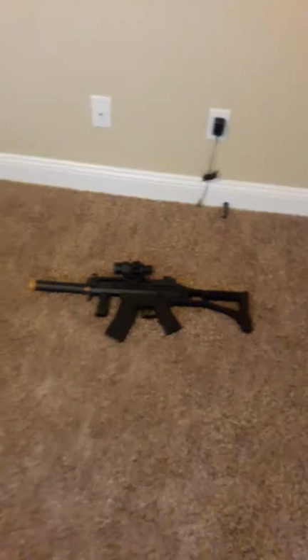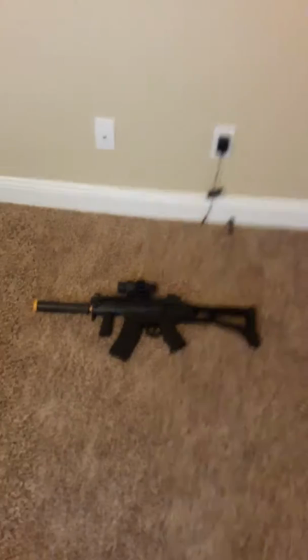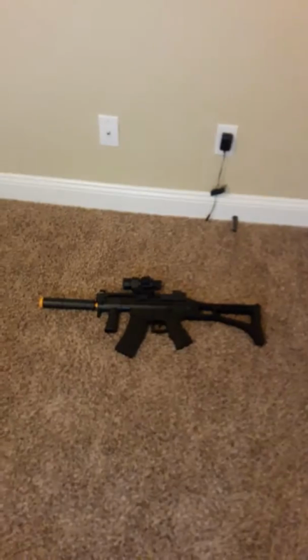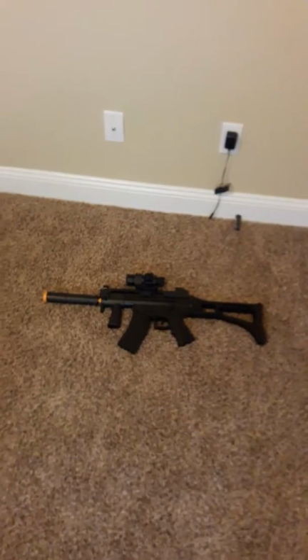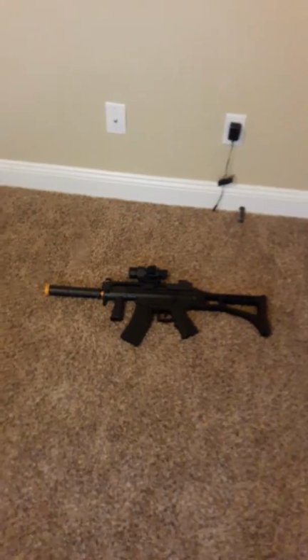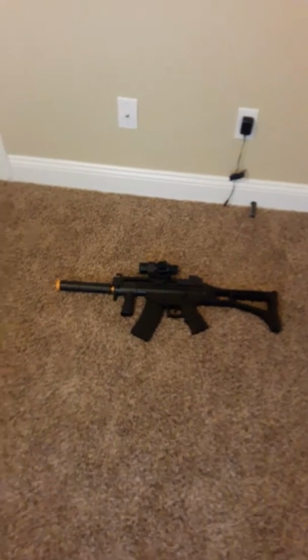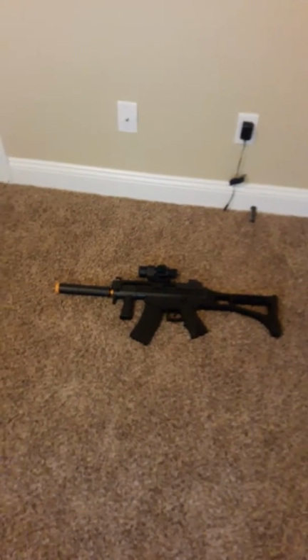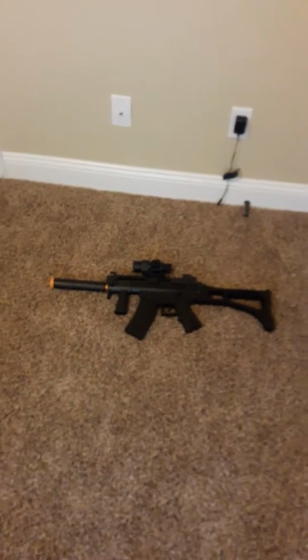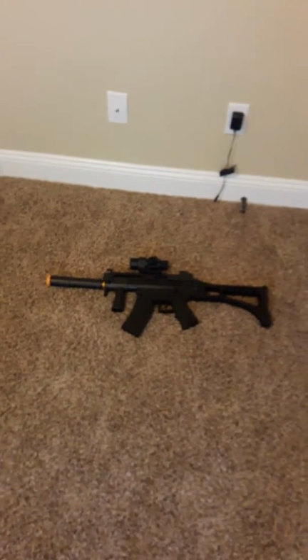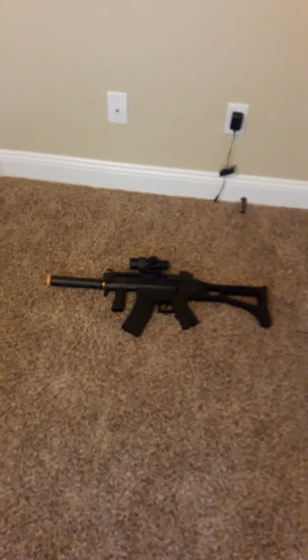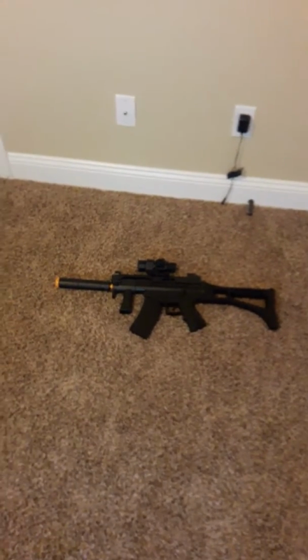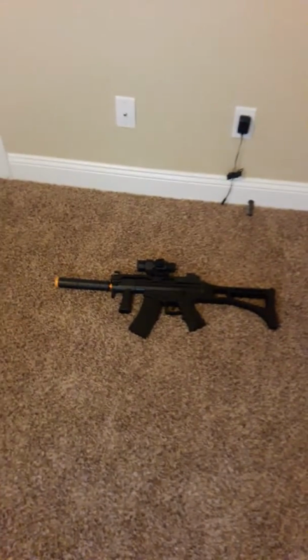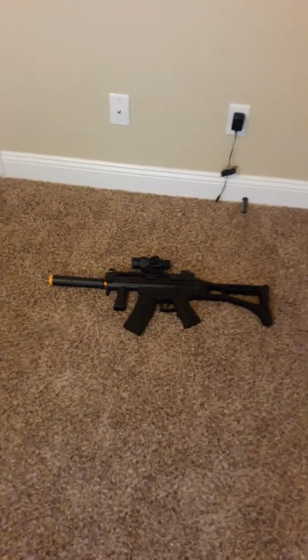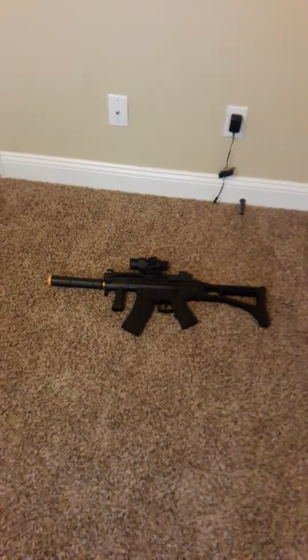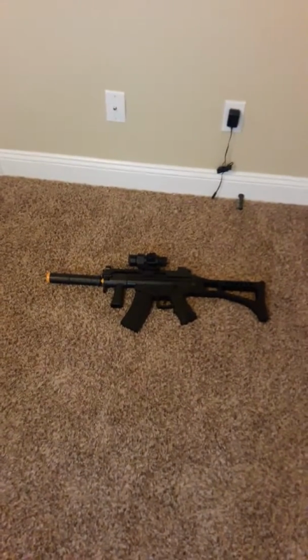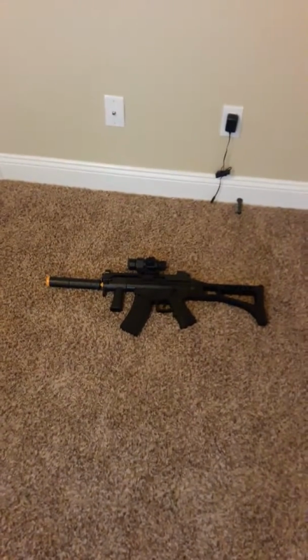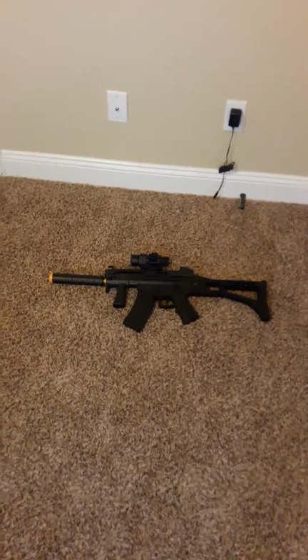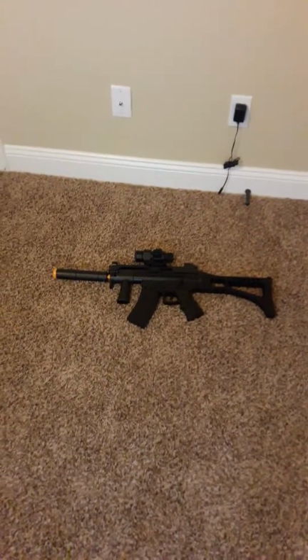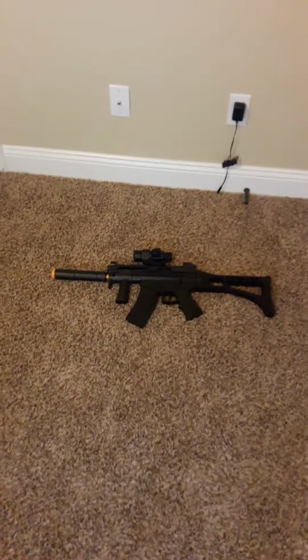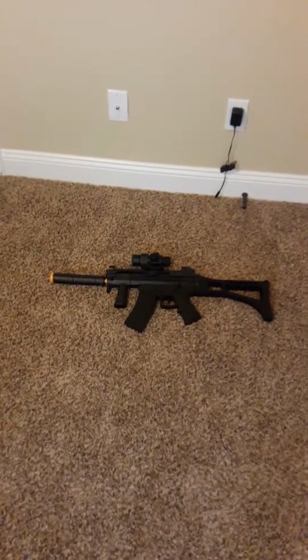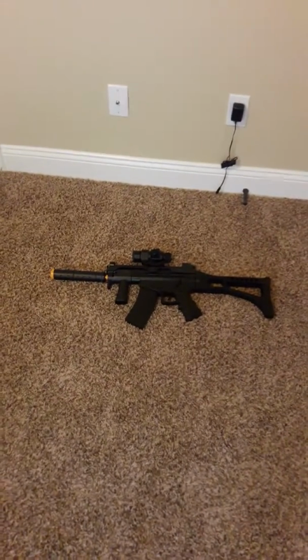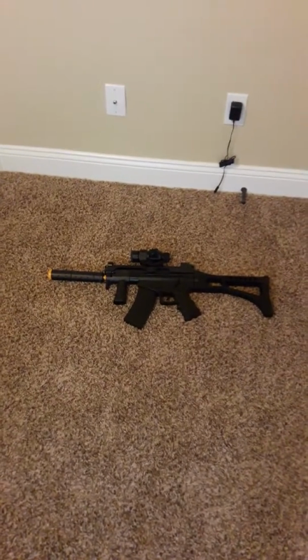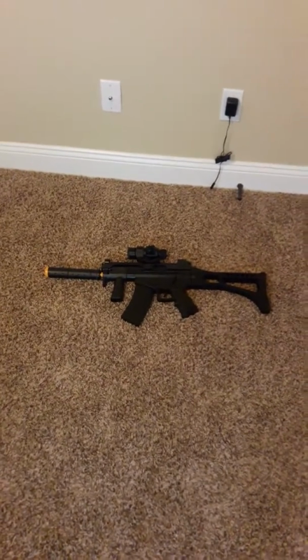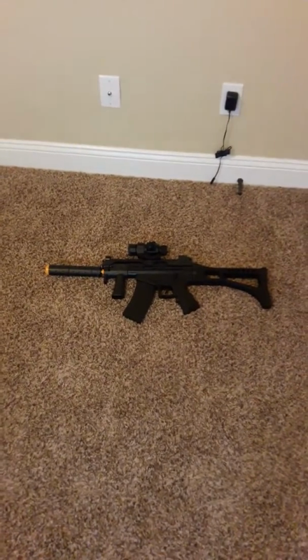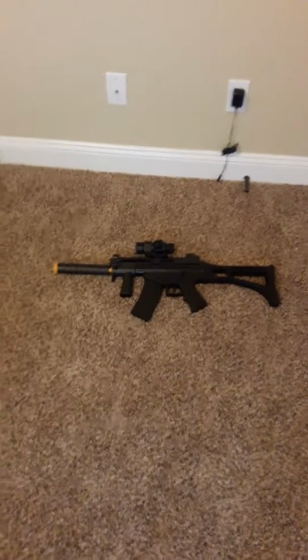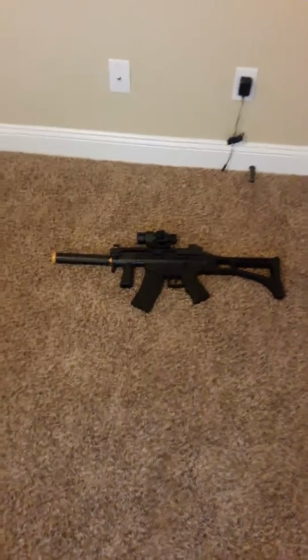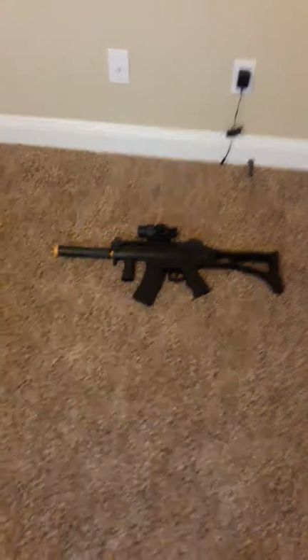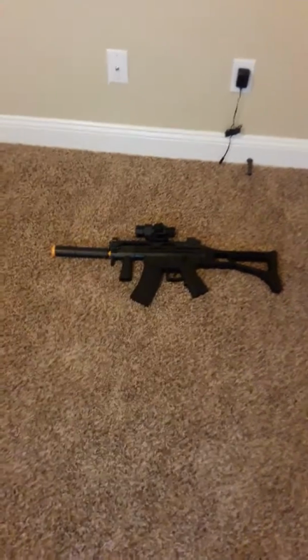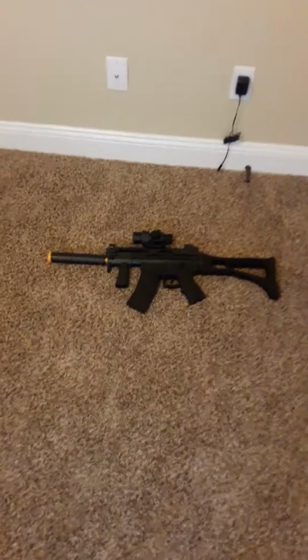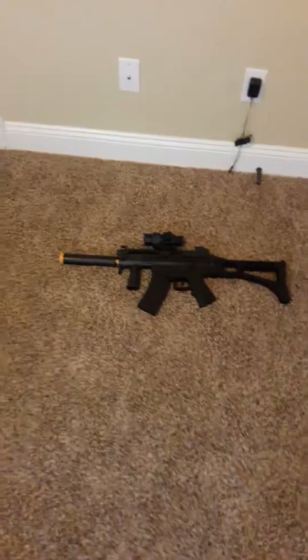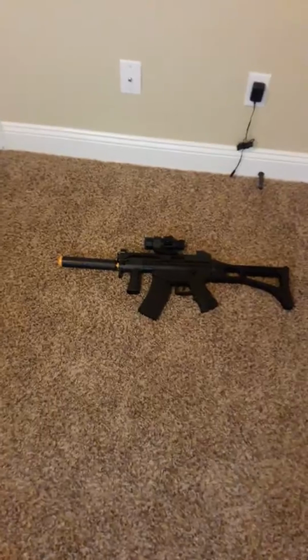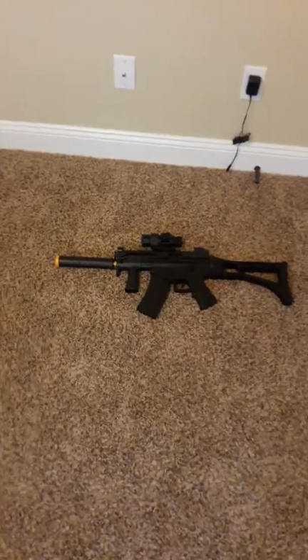Hey everybody, we got the Crossman Pulse R91 and I'm going to give you a review of it.